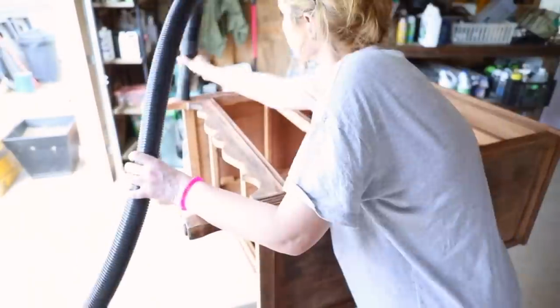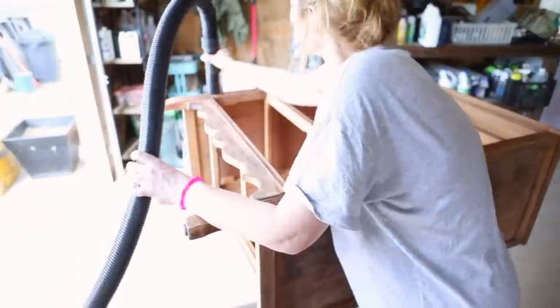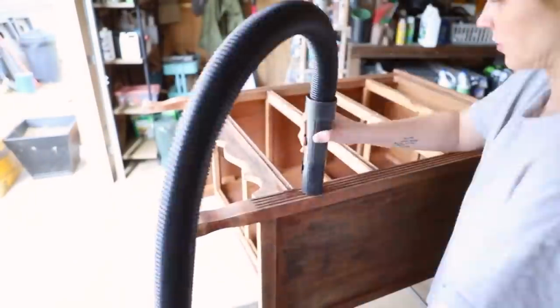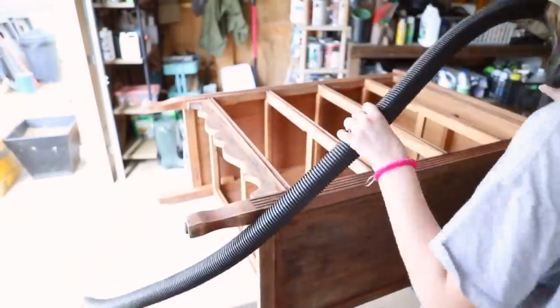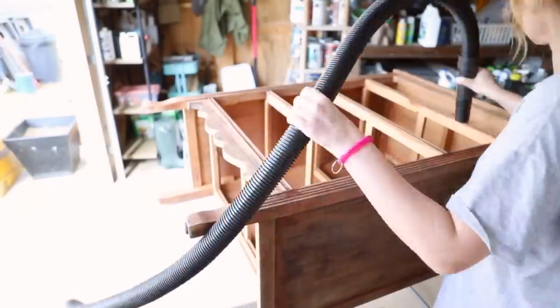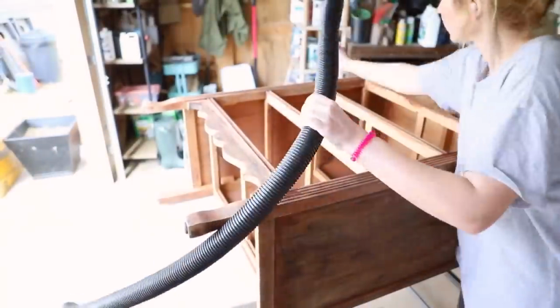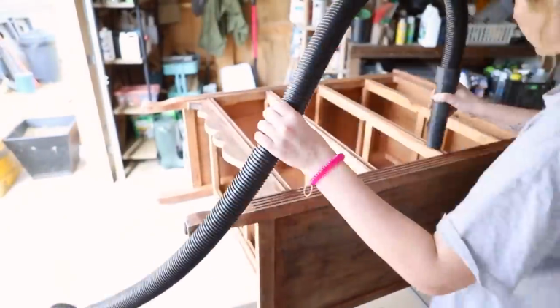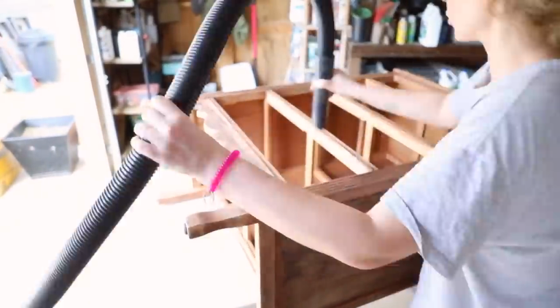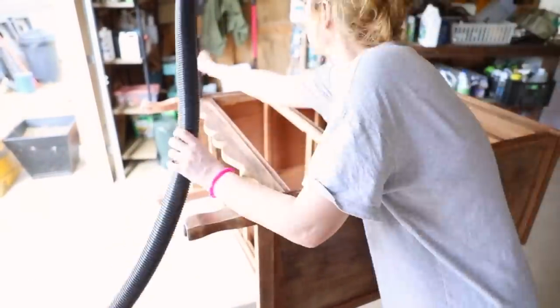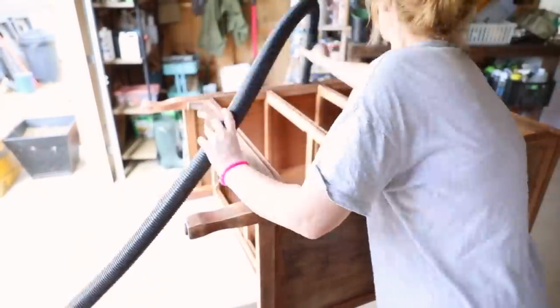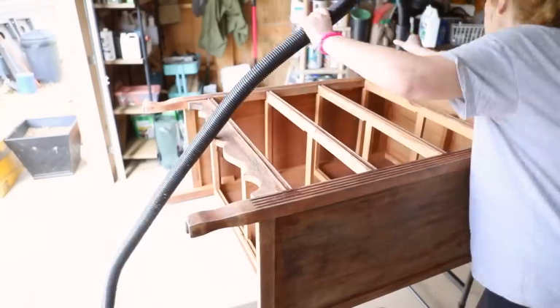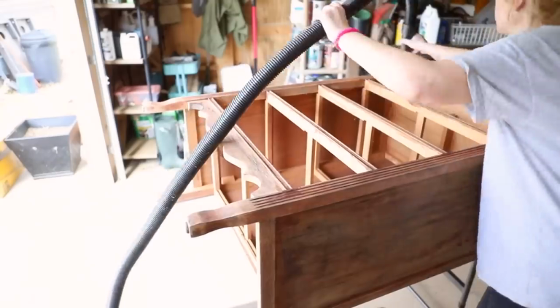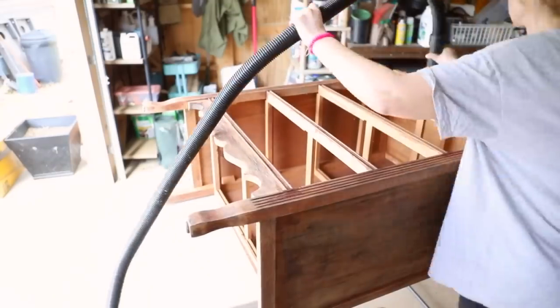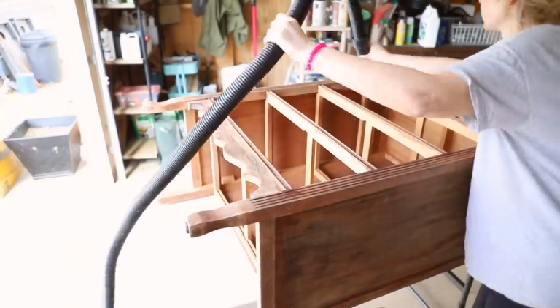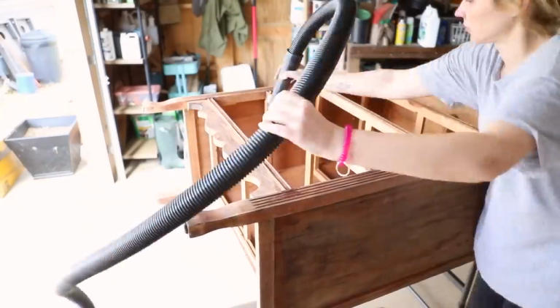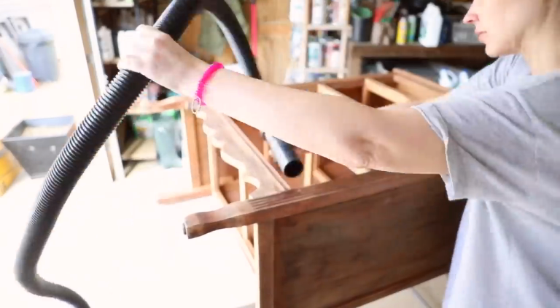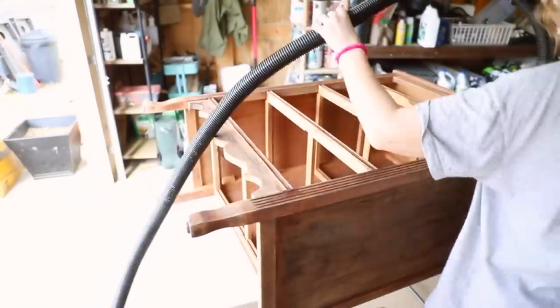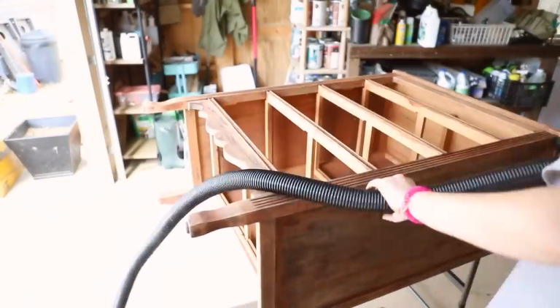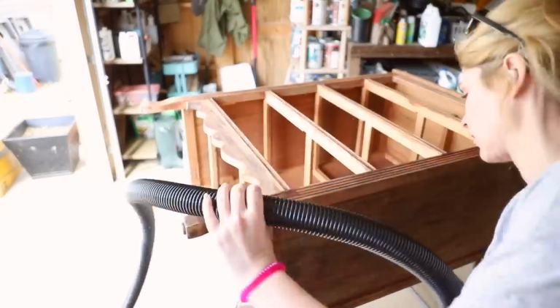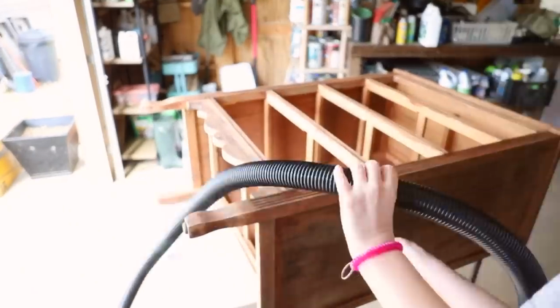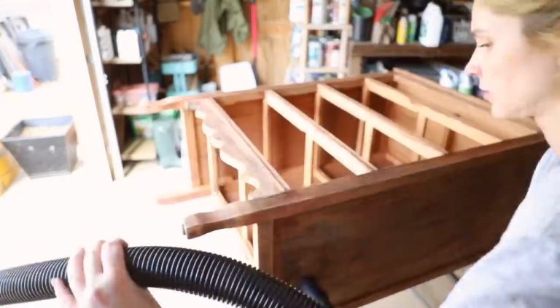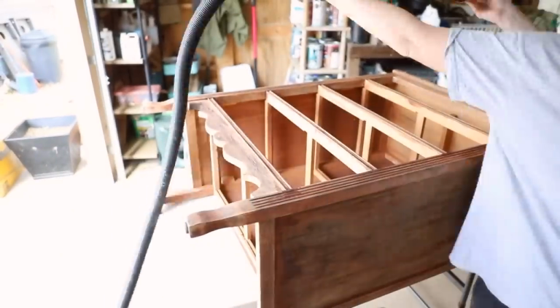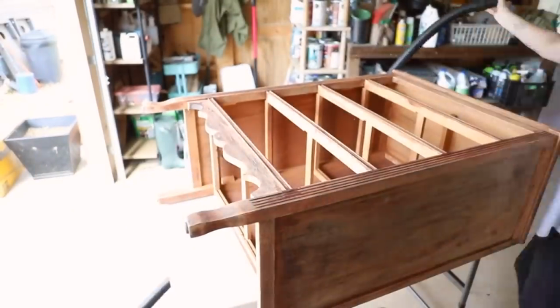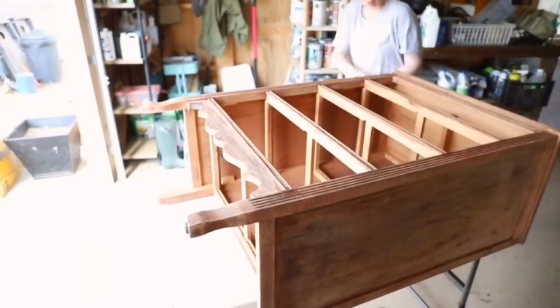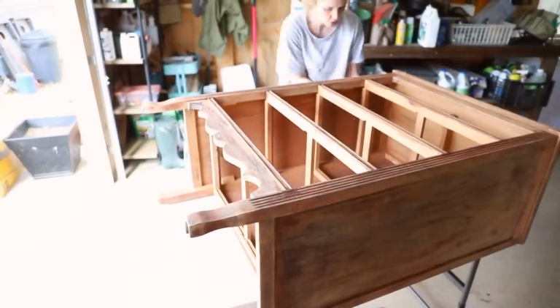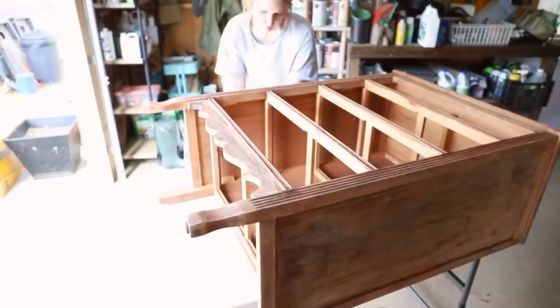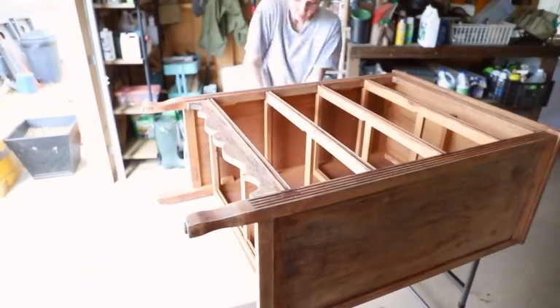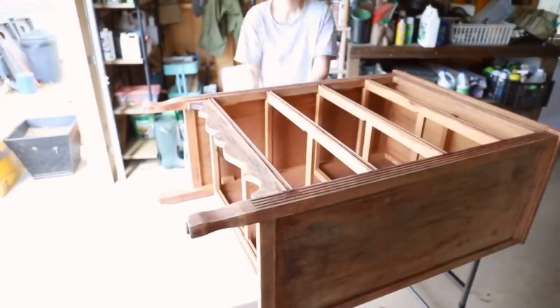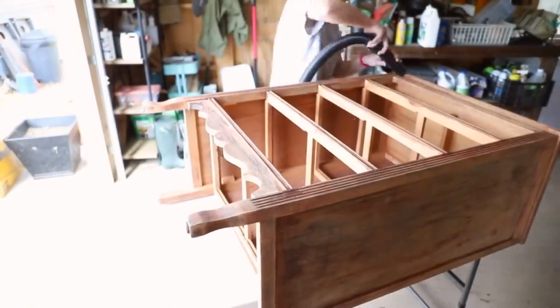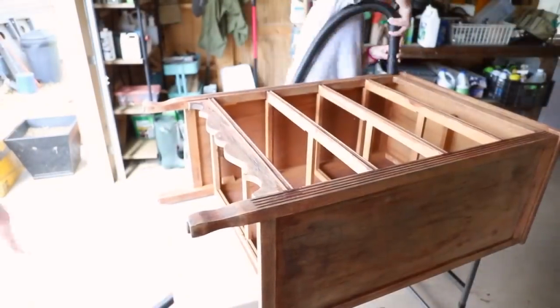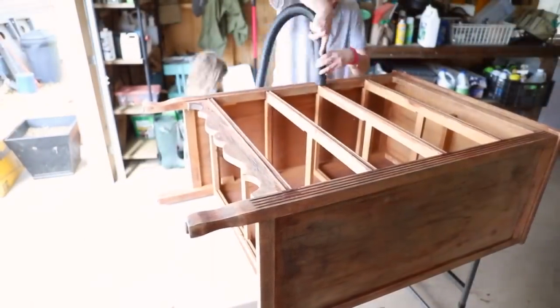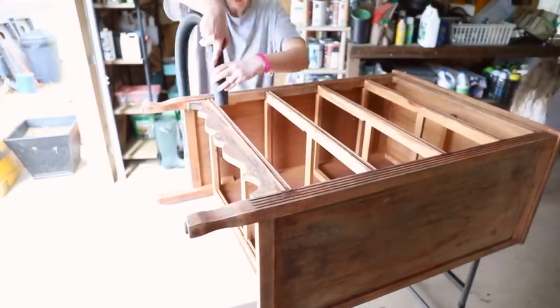So yeah — sanding, sanding, sanding. I did this multiple times: drawers, dresser box, everything.